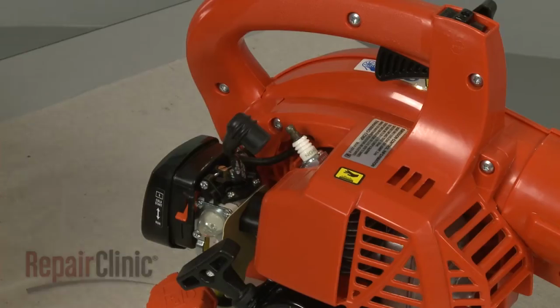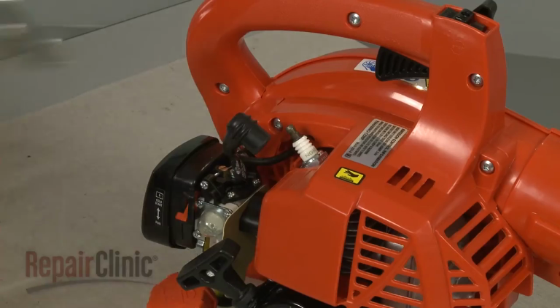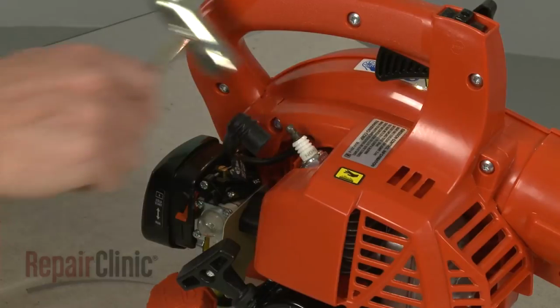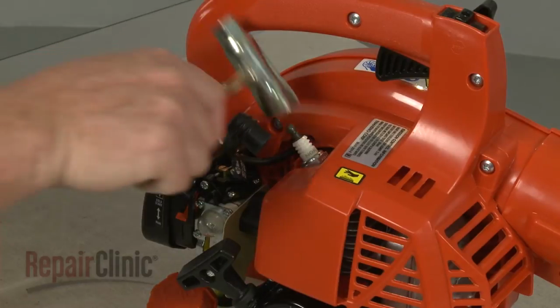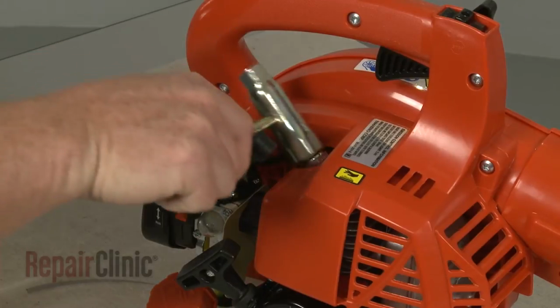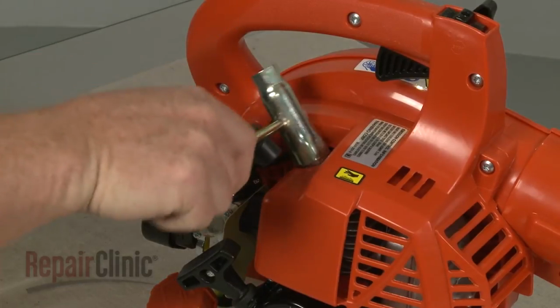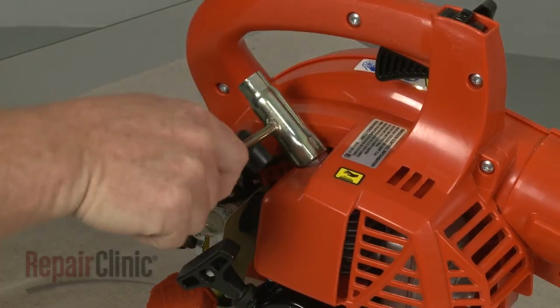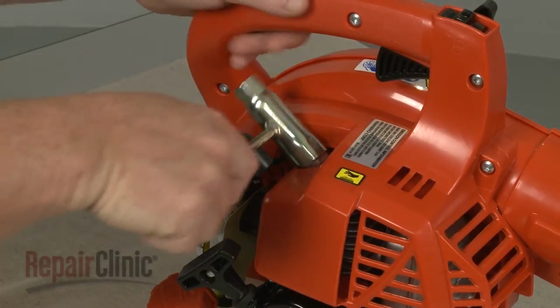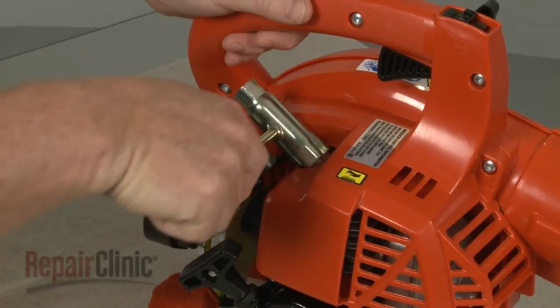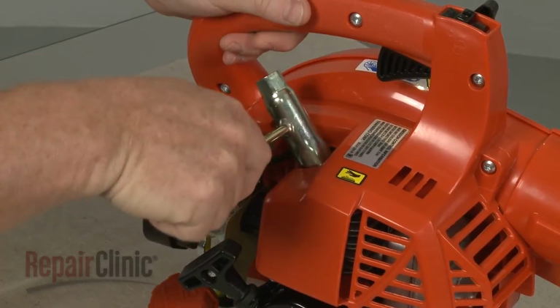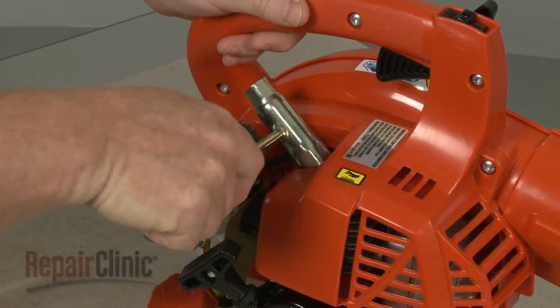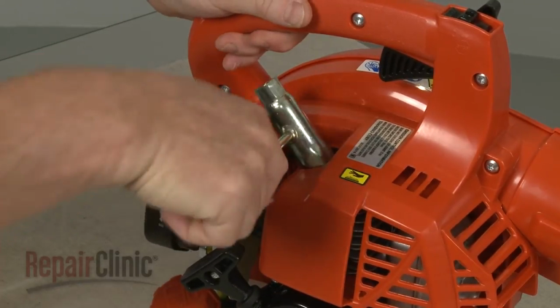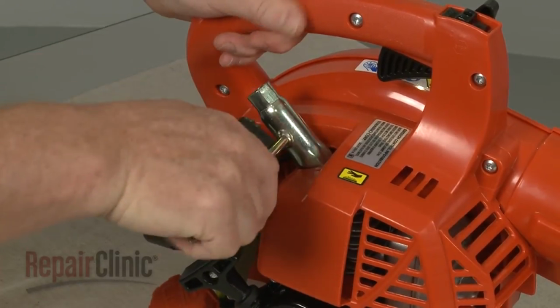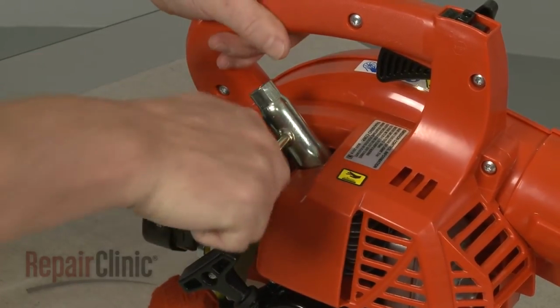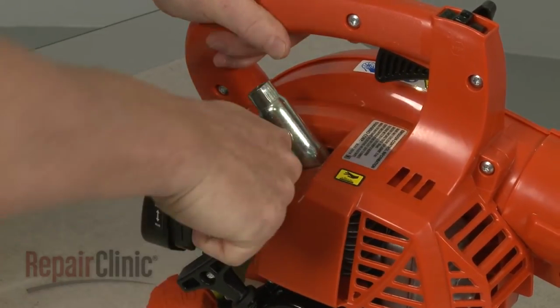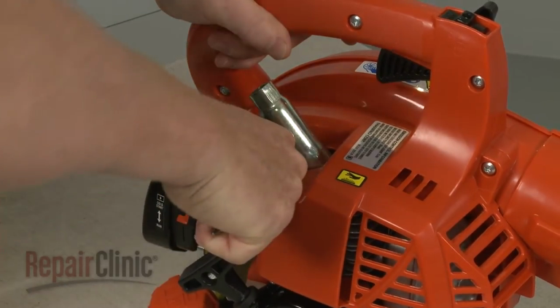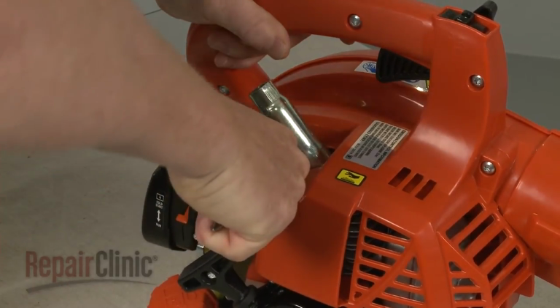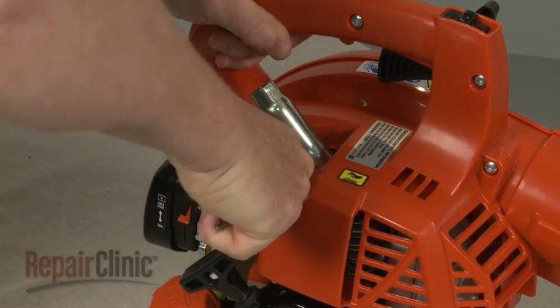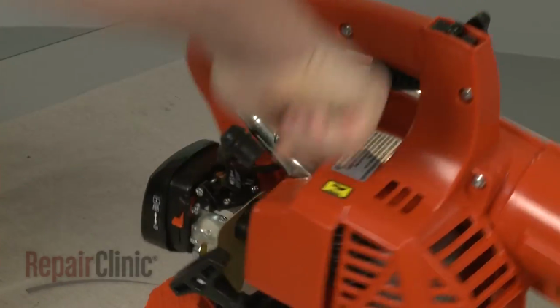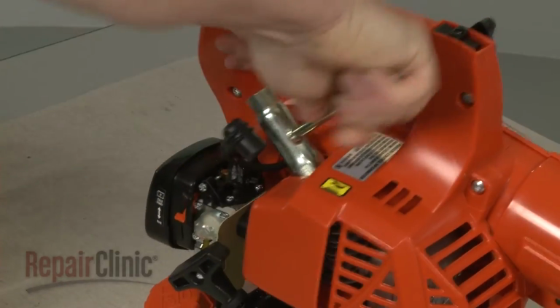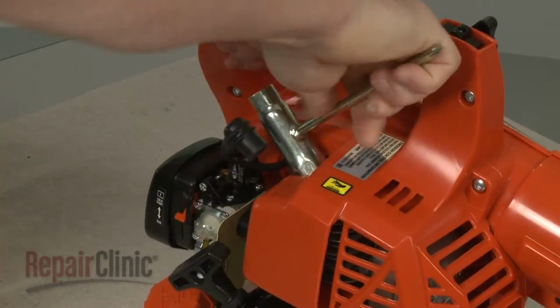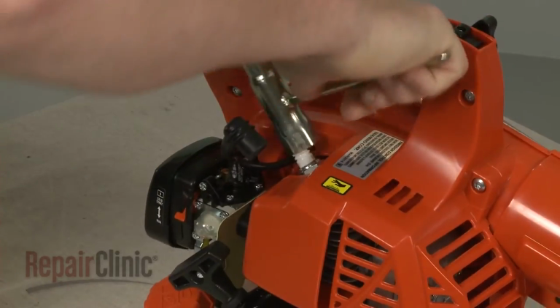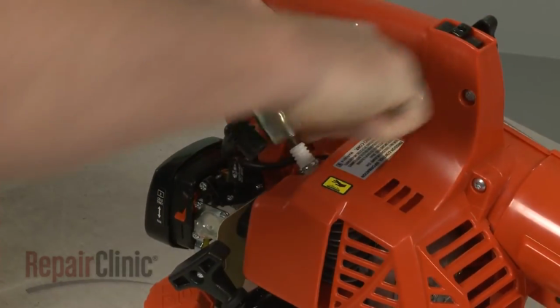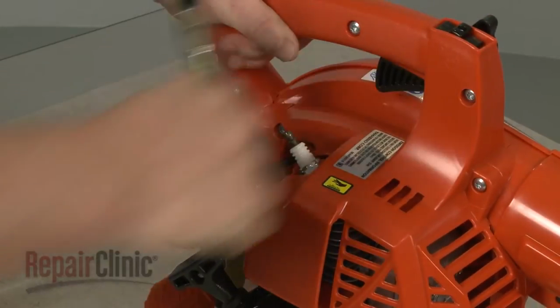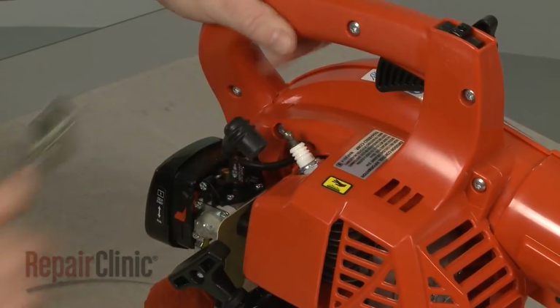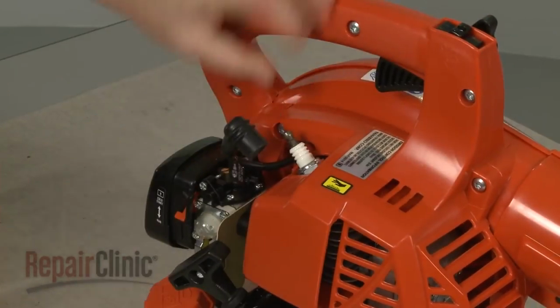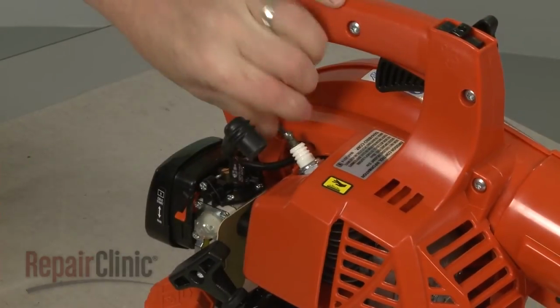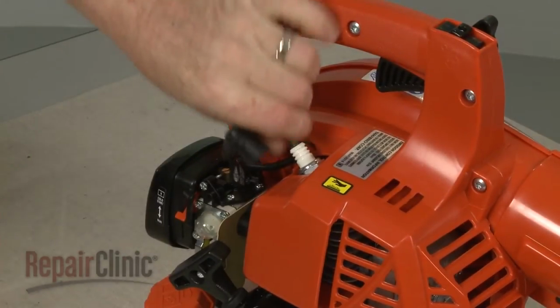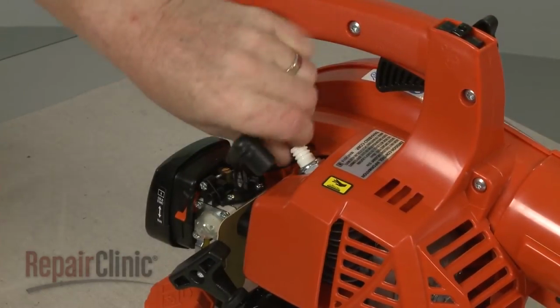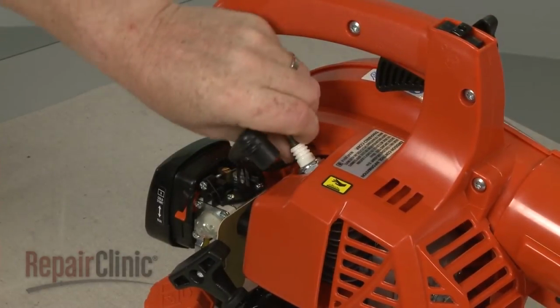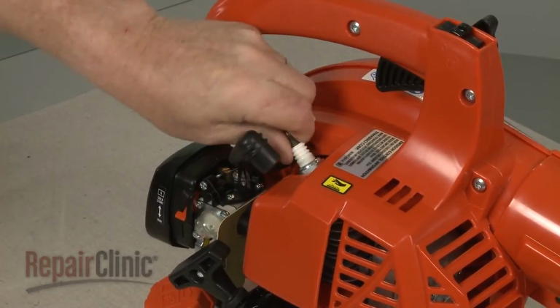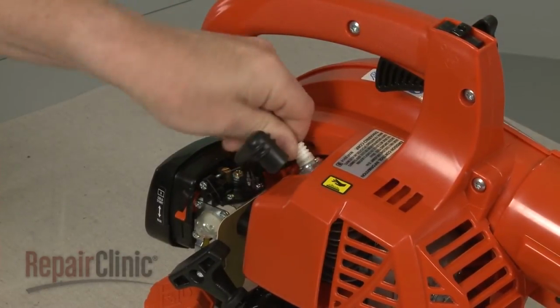Use a three-quarter inch socket or a spark plug wrench to help loosen and remove the plug.